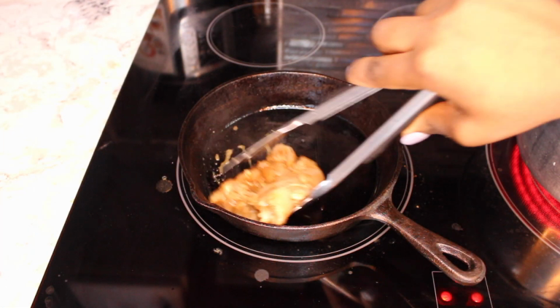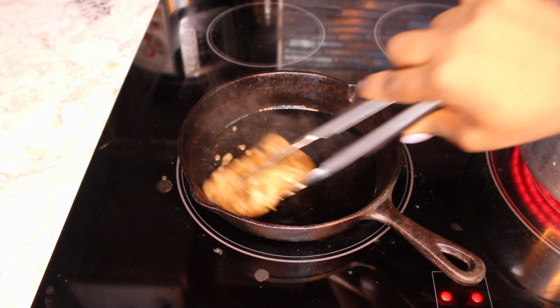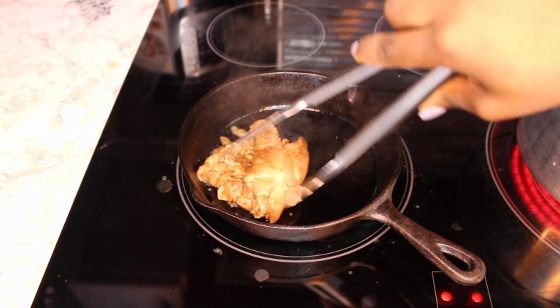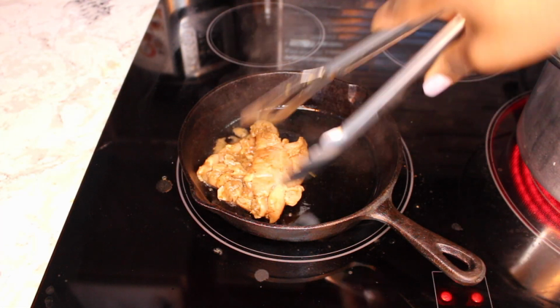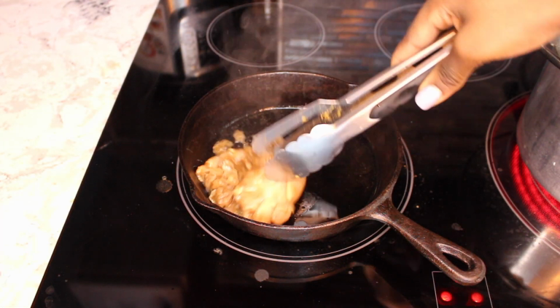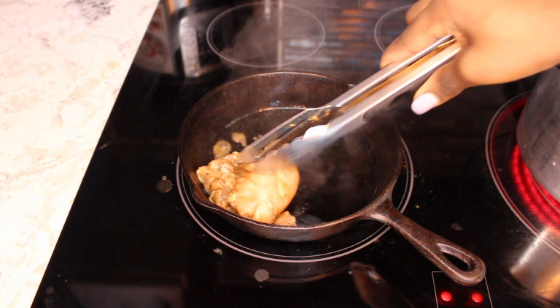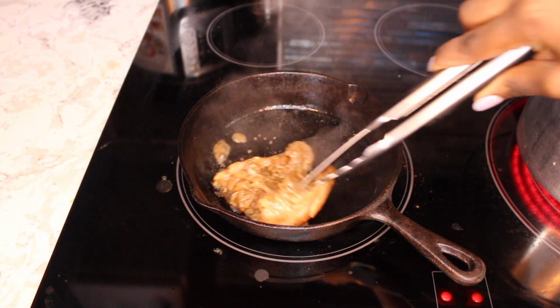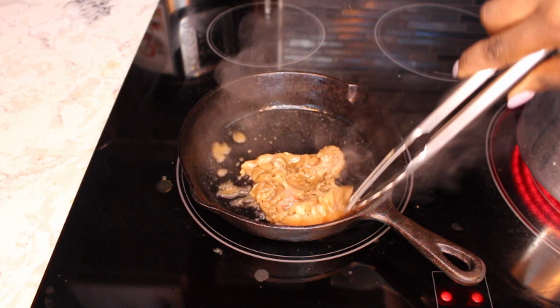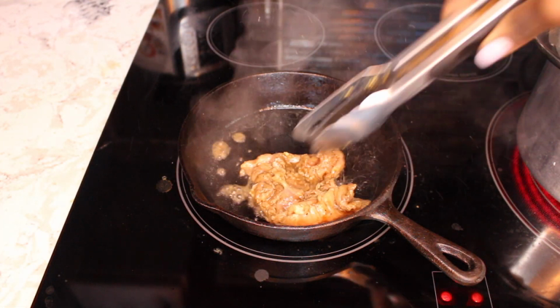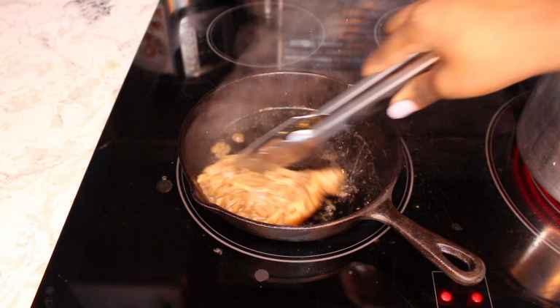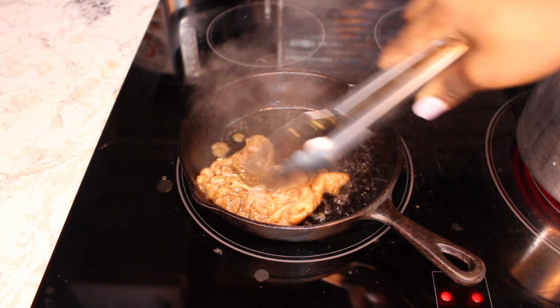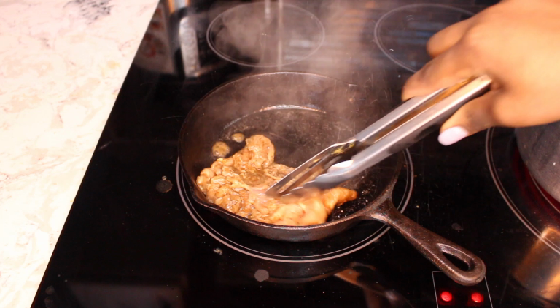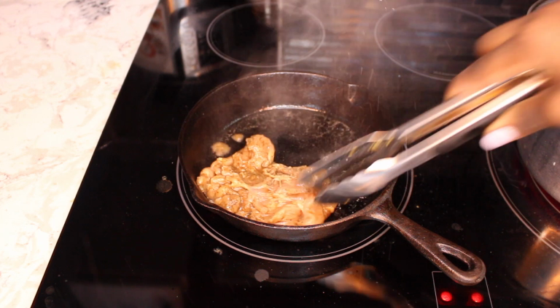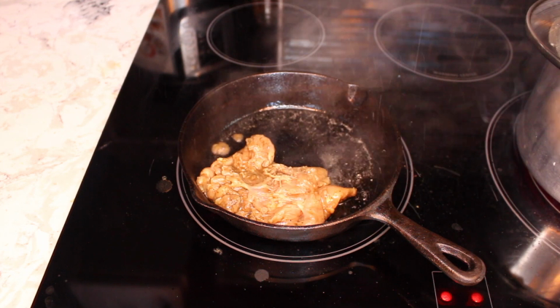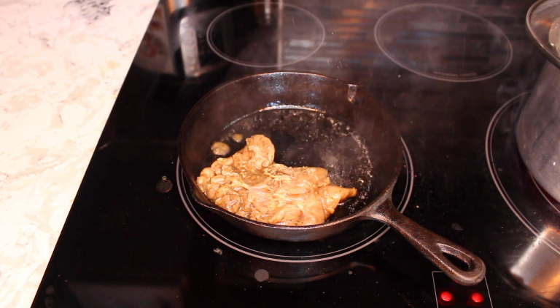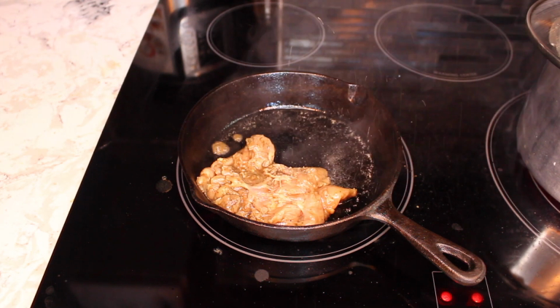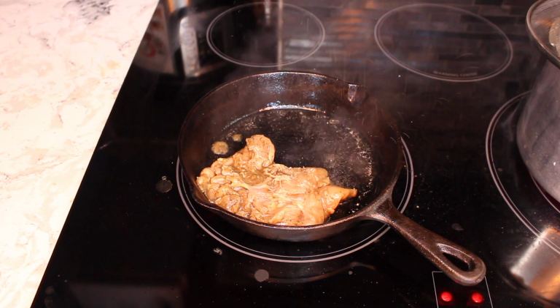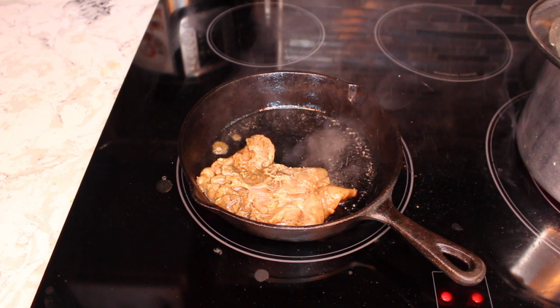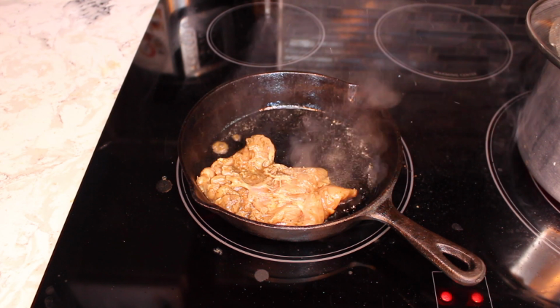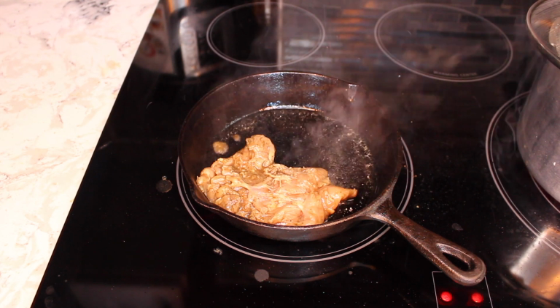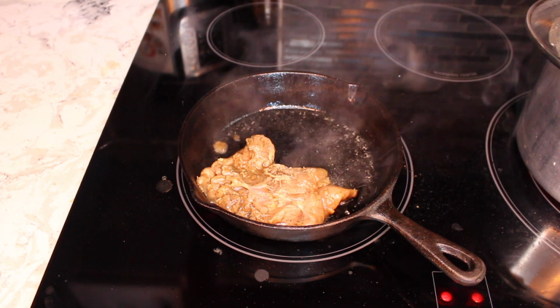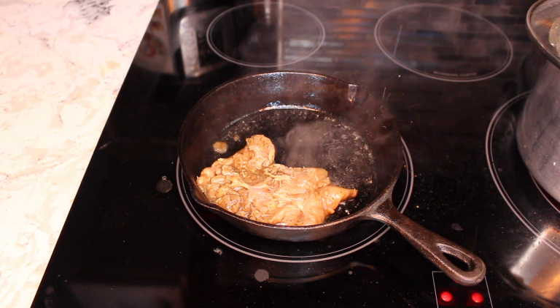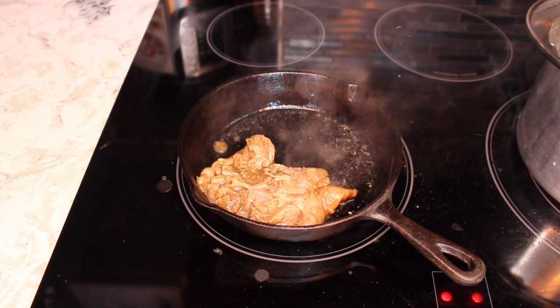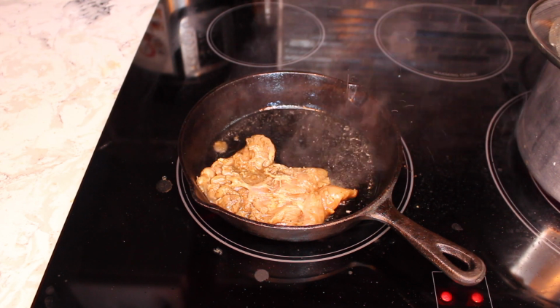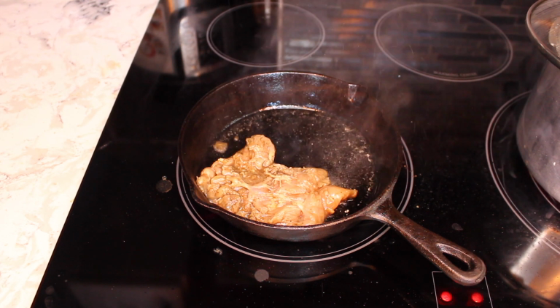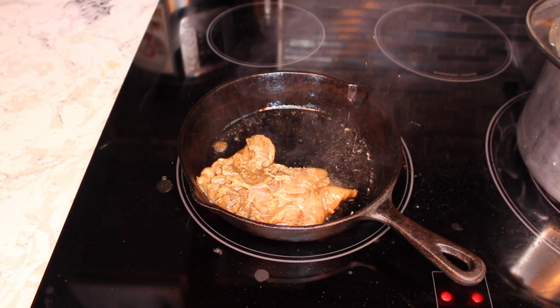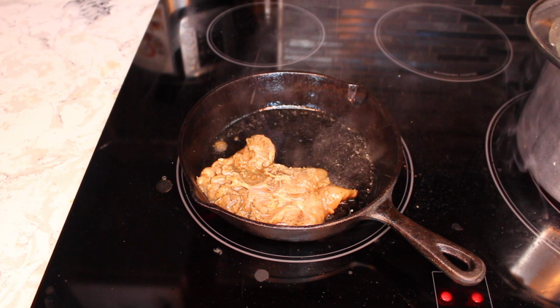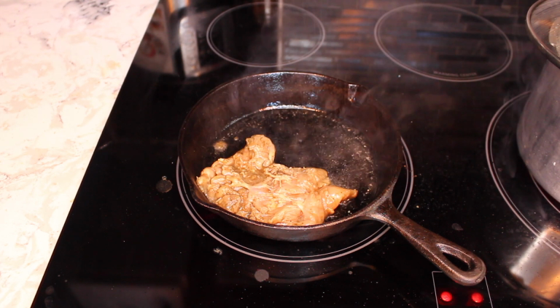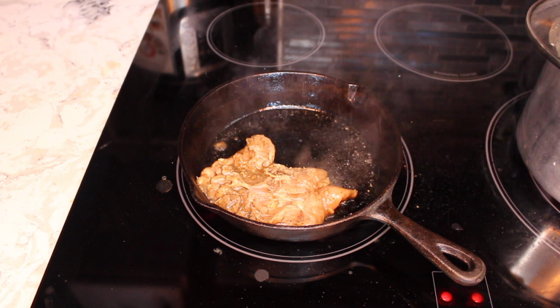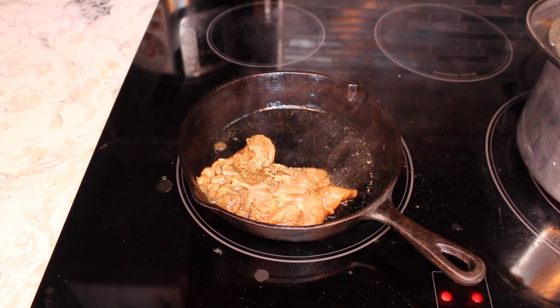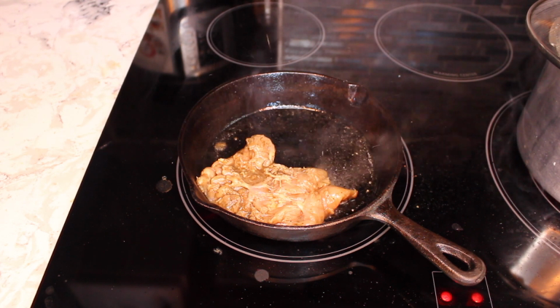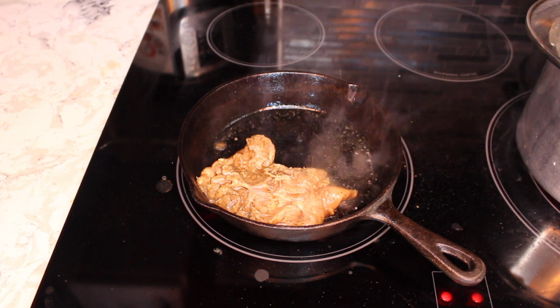Sear the chicken on both sides, then add them to a 400-degree oven for 15 minutes.